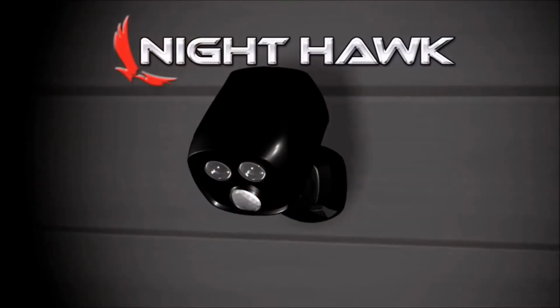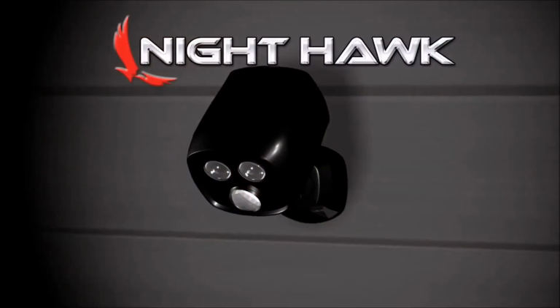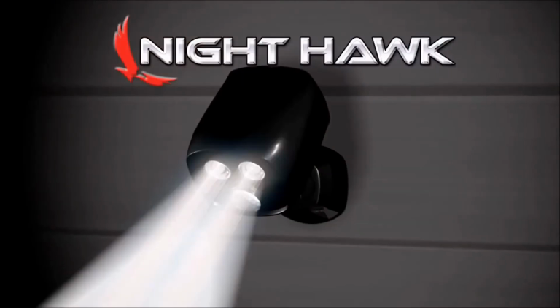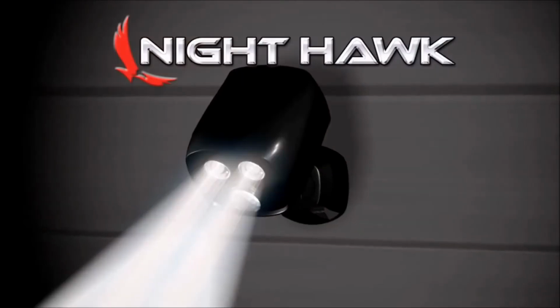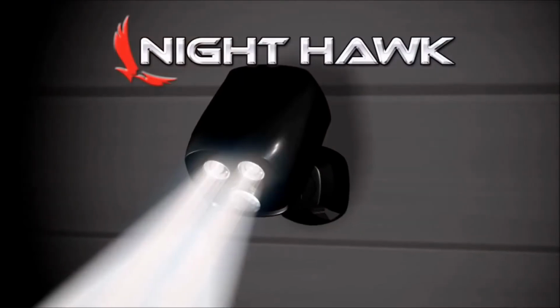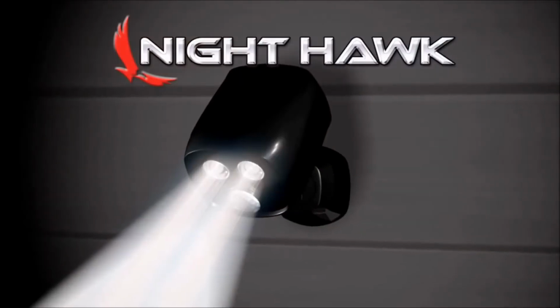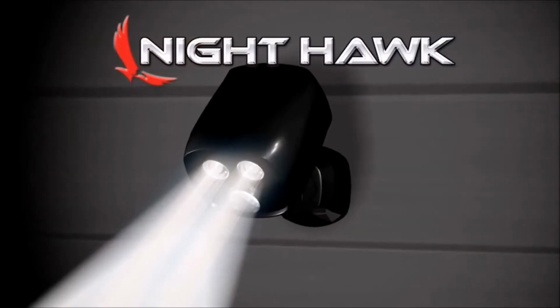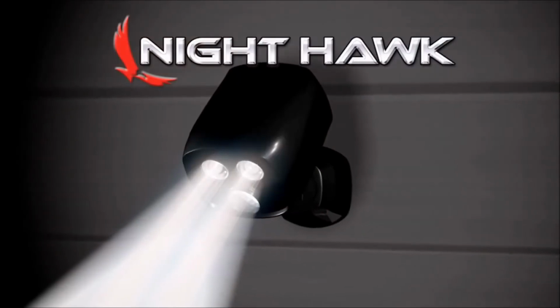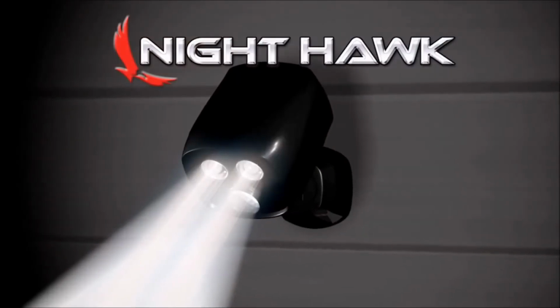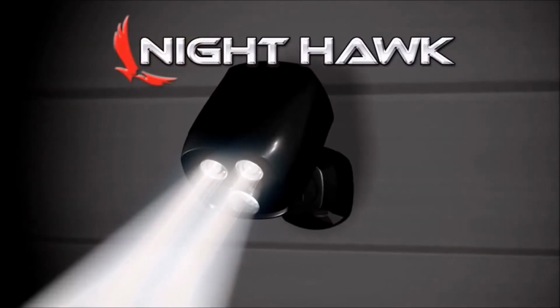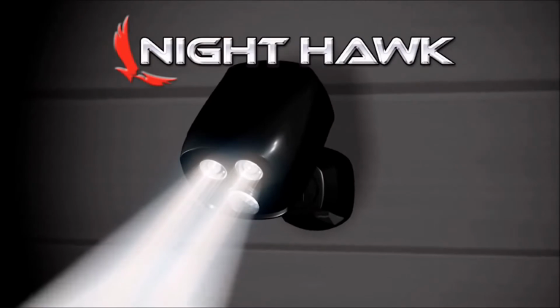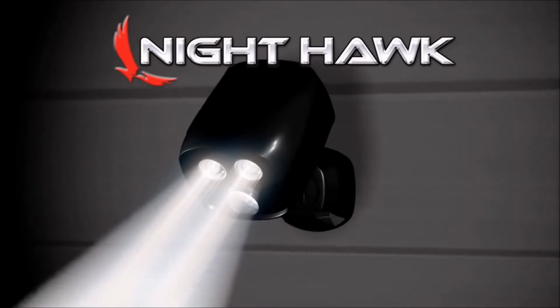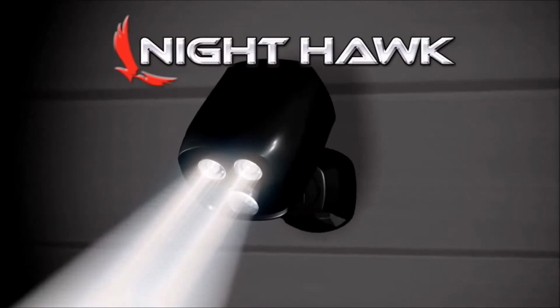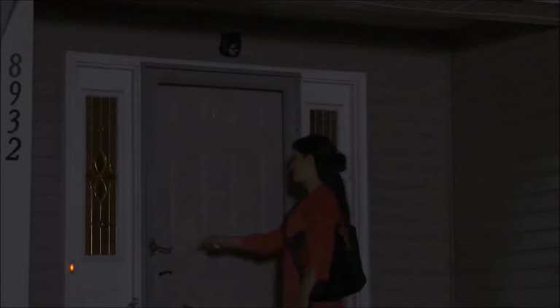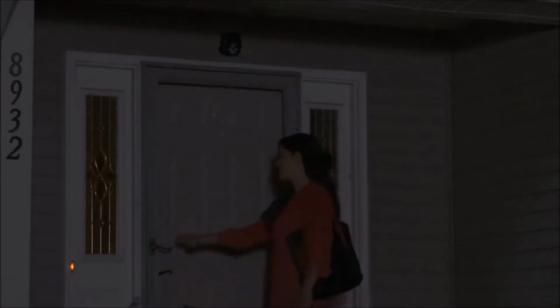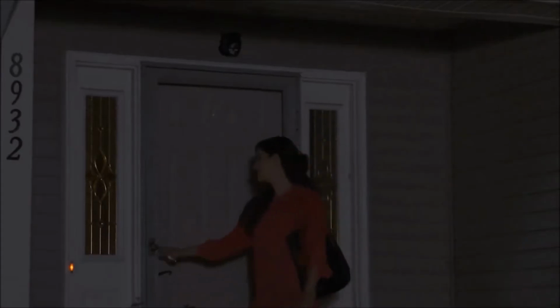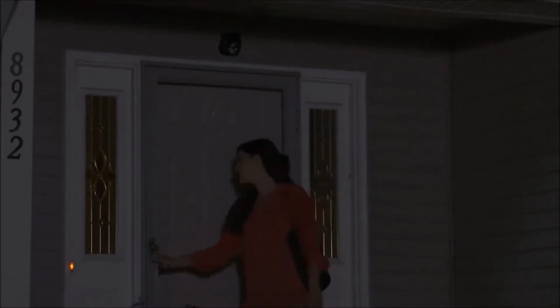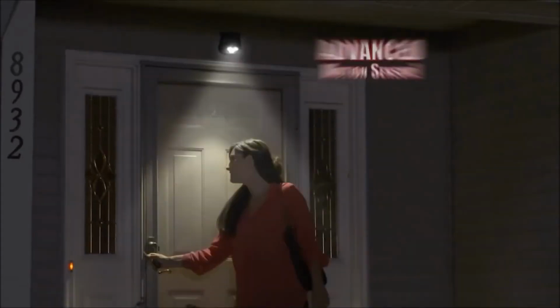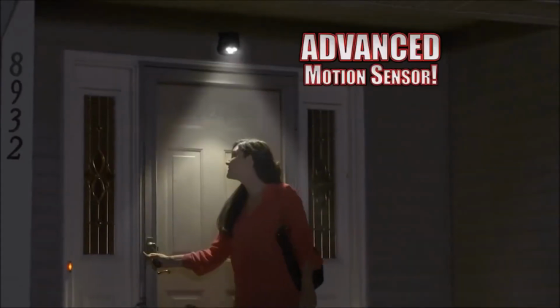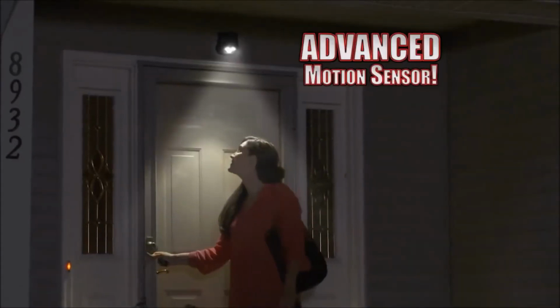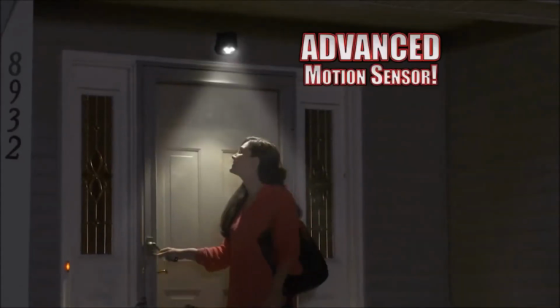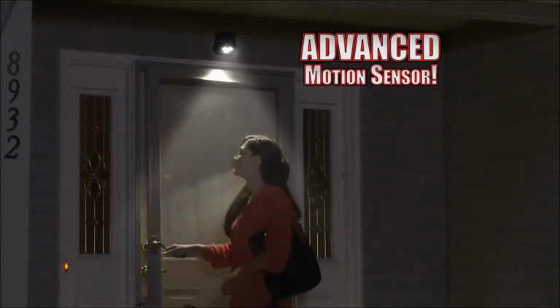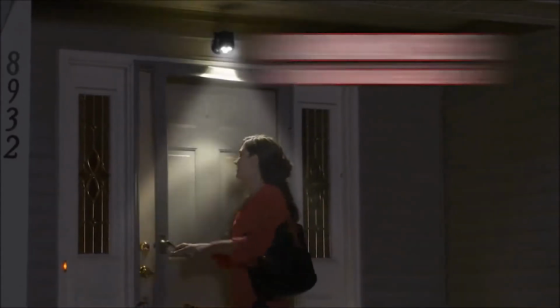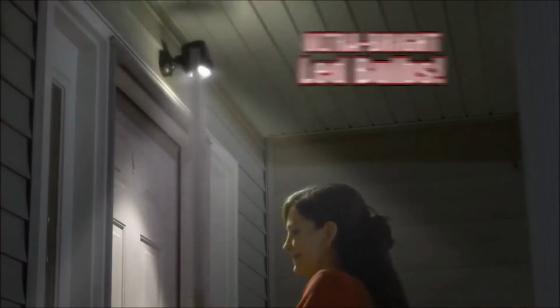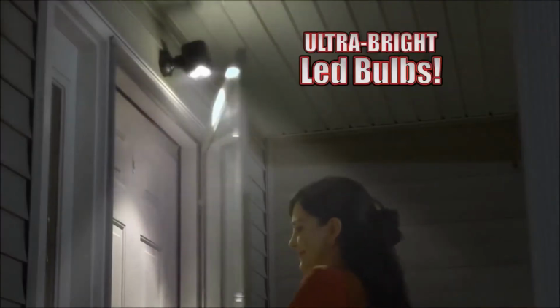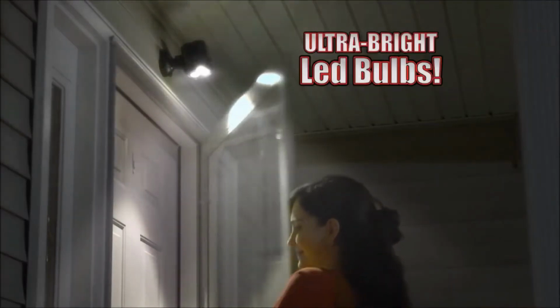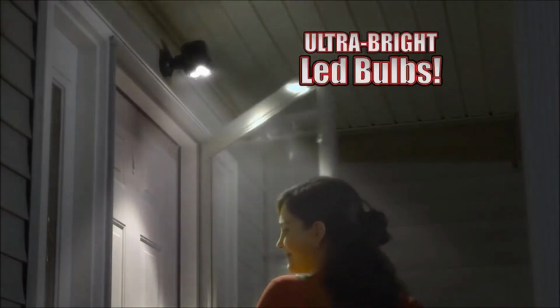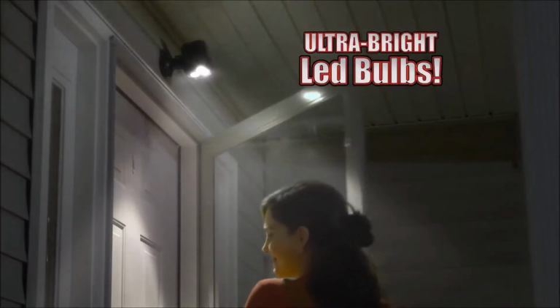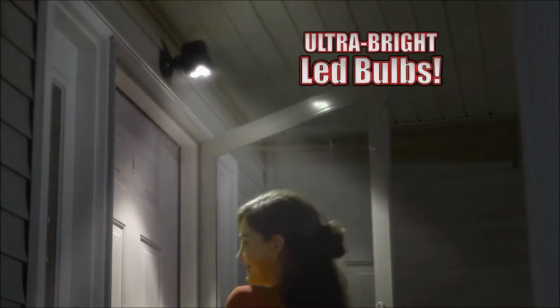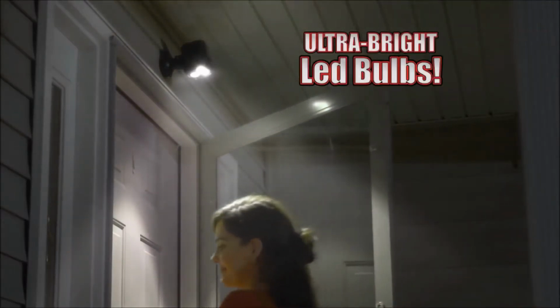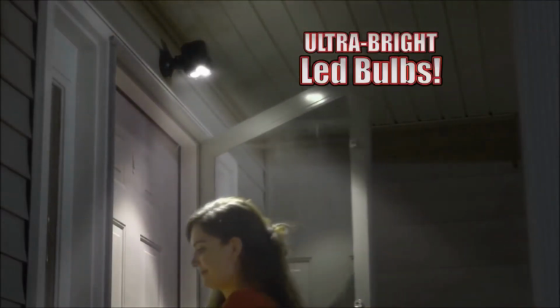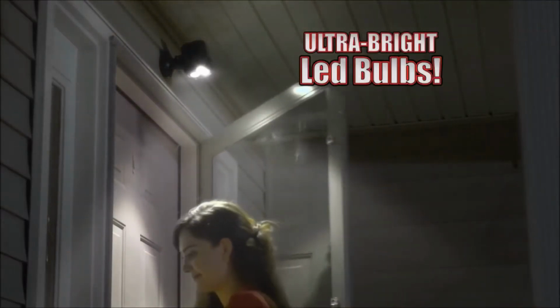Introducing the Nighthawk Light, the new security light with motion sensor technology and ultra-bright LED bulbs.